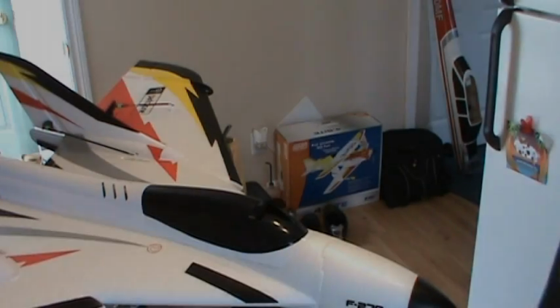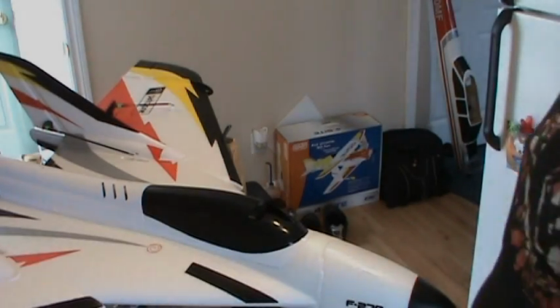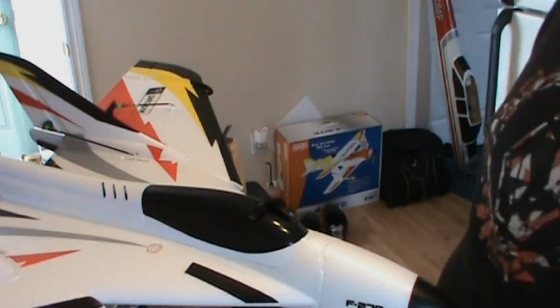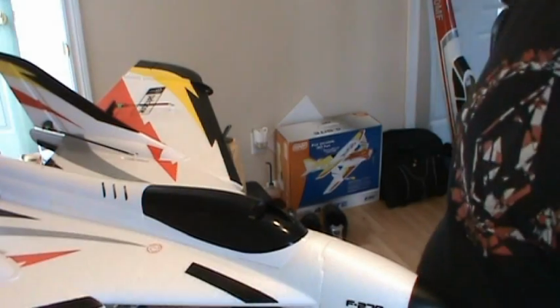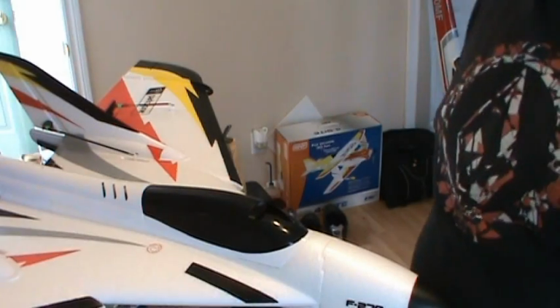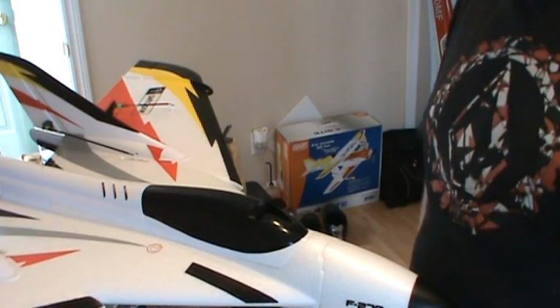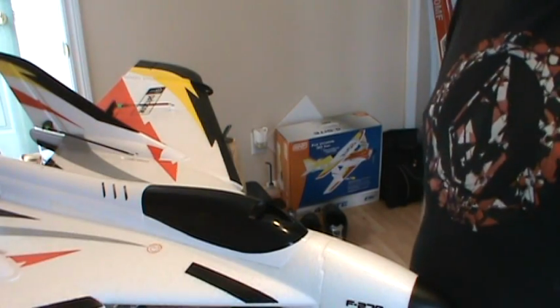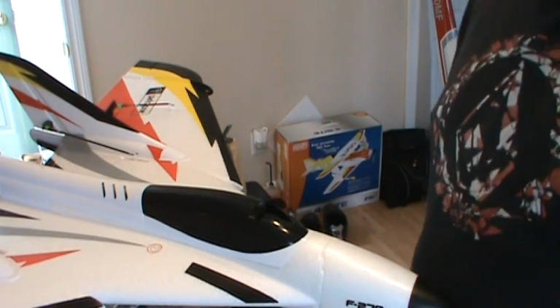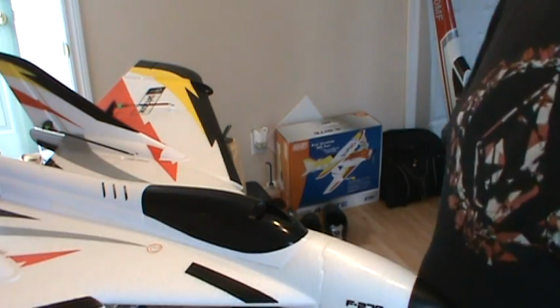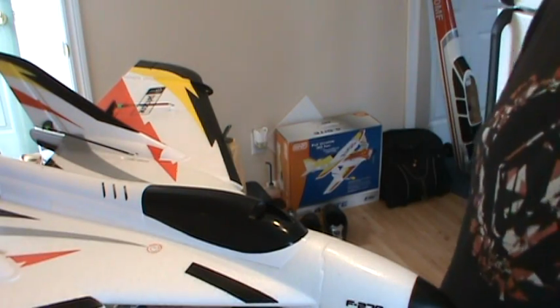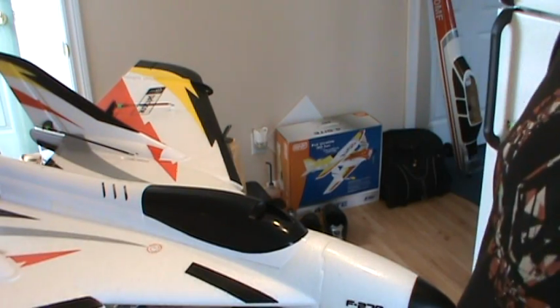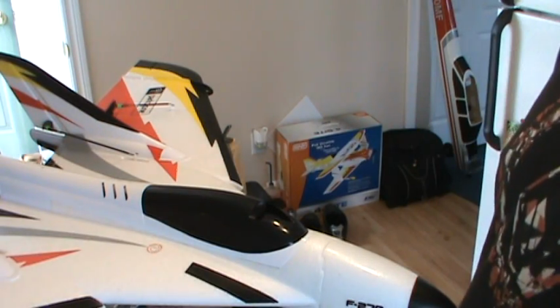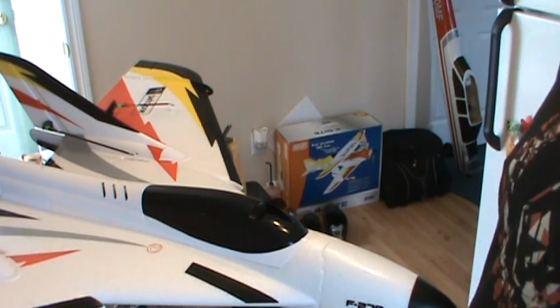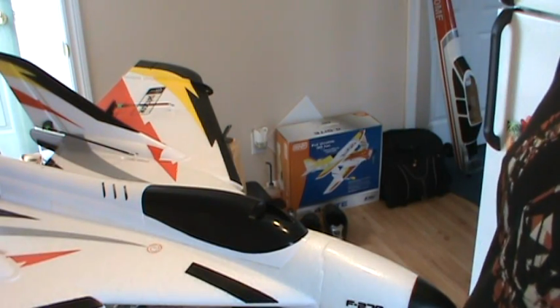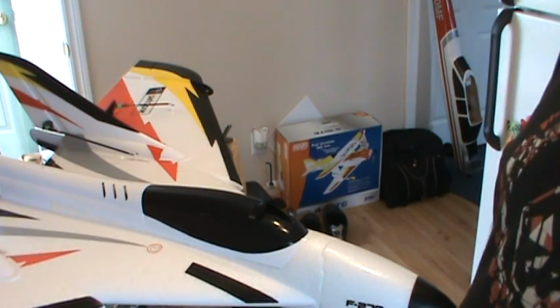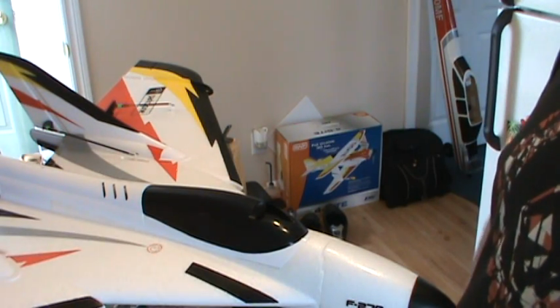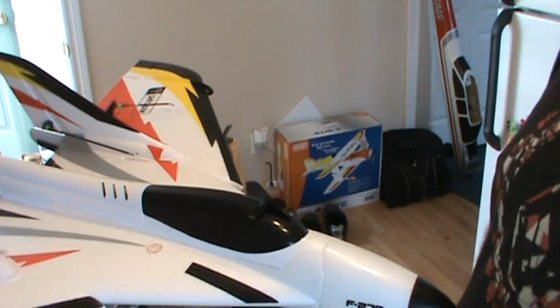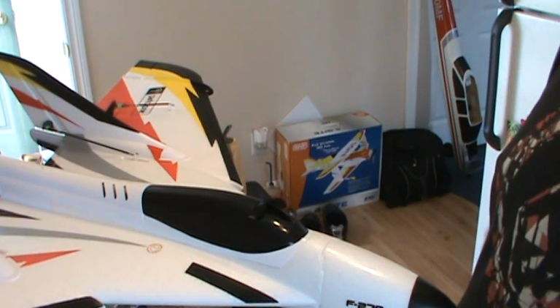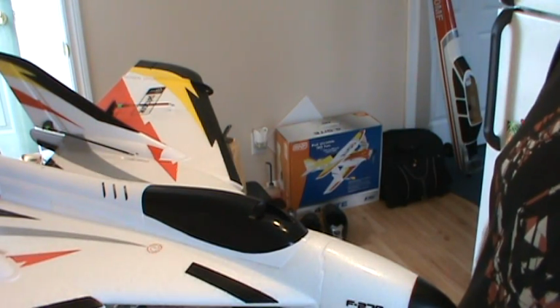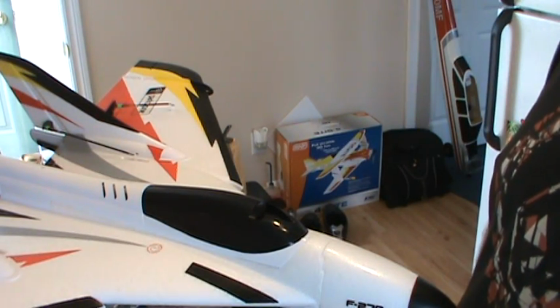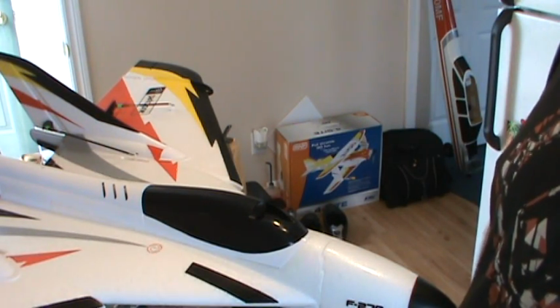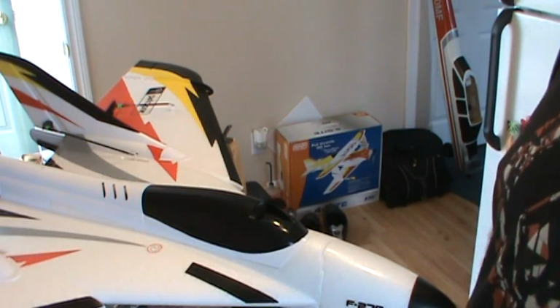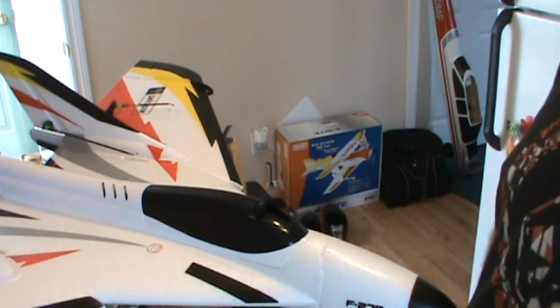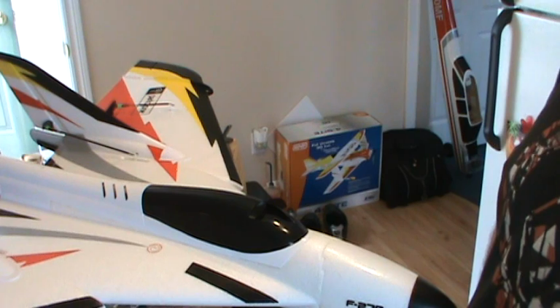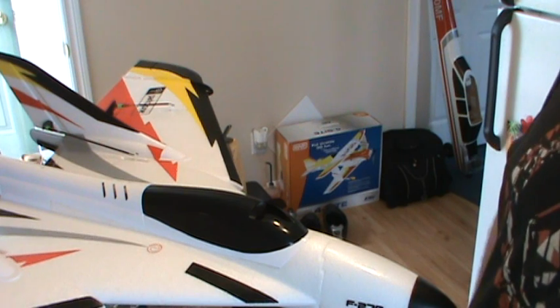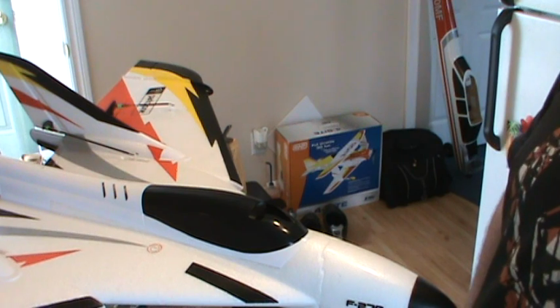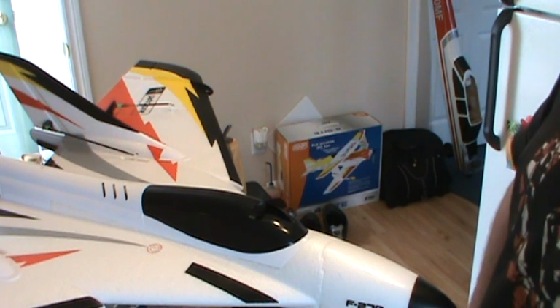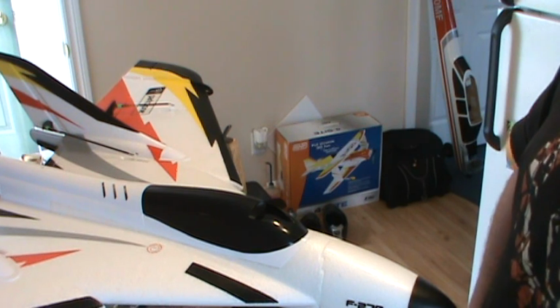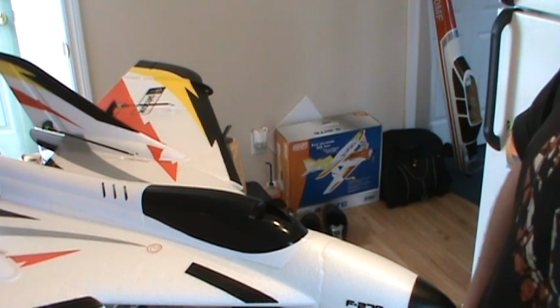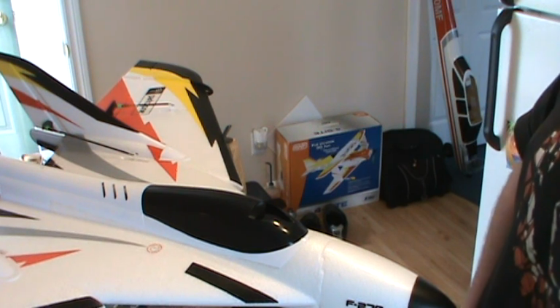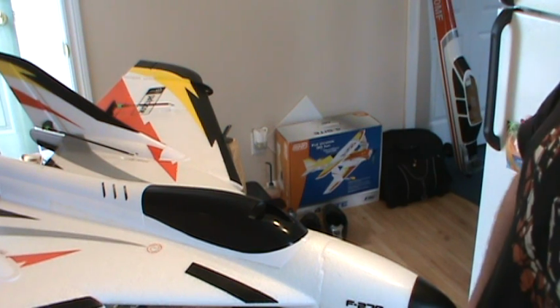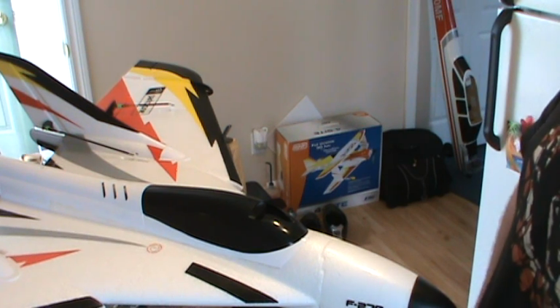Hey everyone, I'm just going to run through the new ParkZone Striker Q I picked up a couple weeks ago. I've only had a couple flights on it.